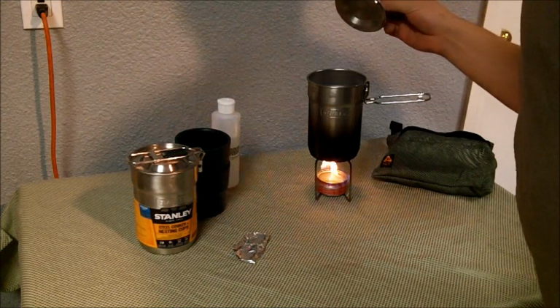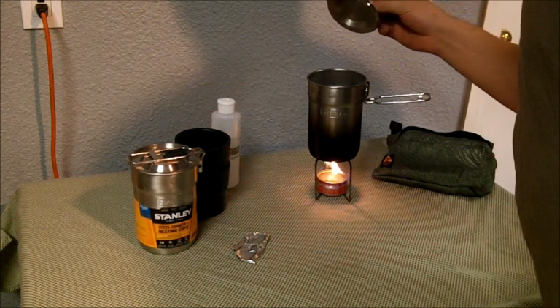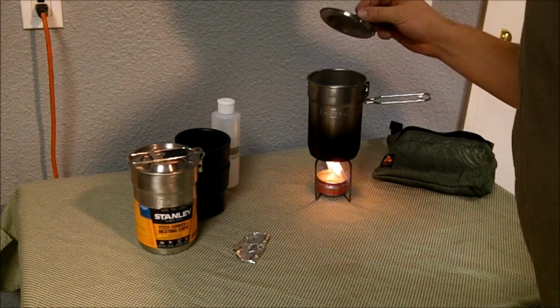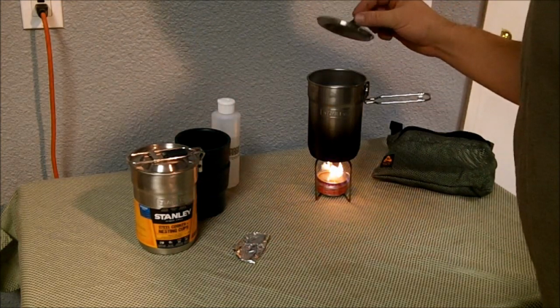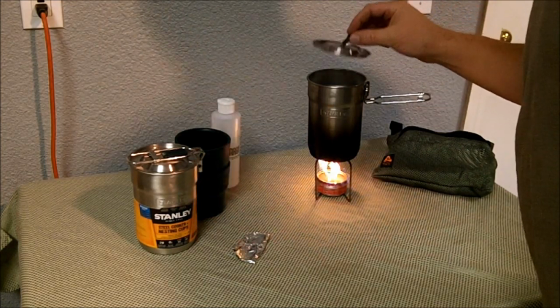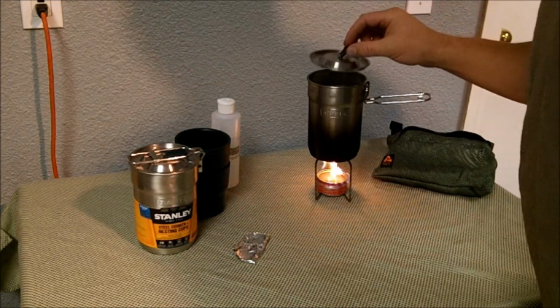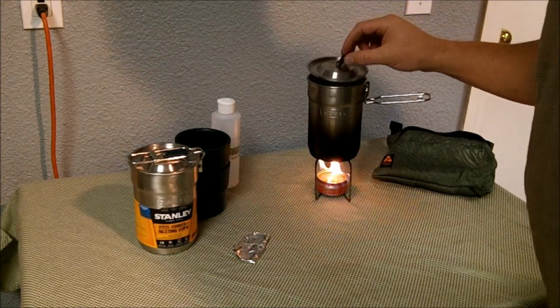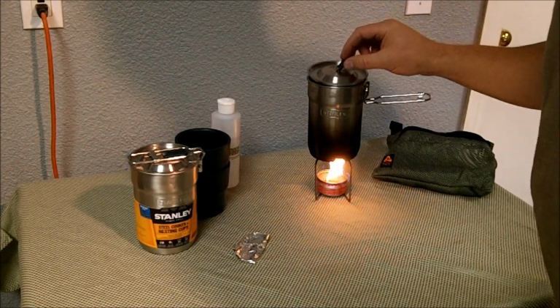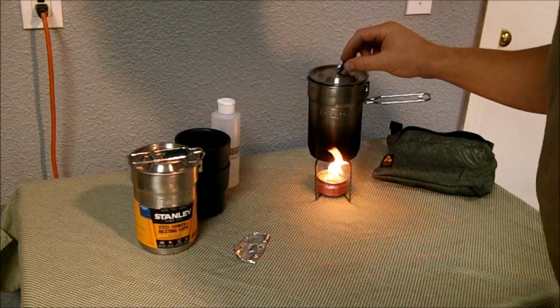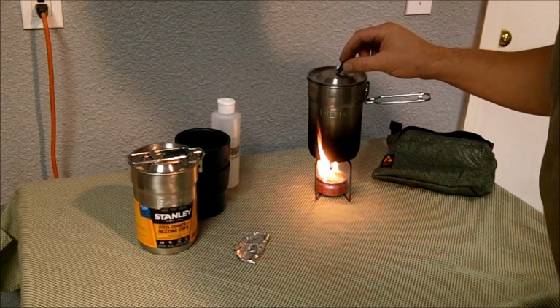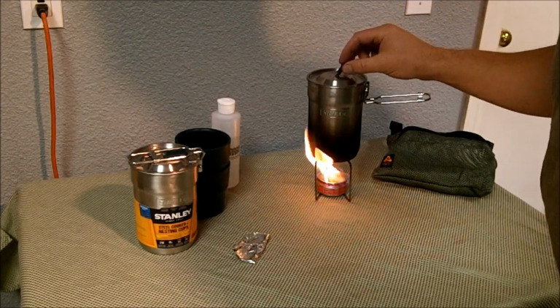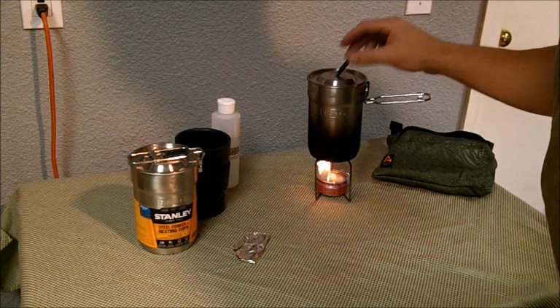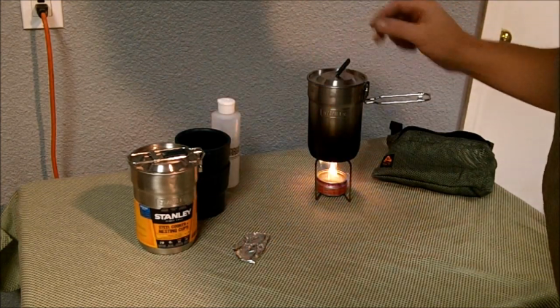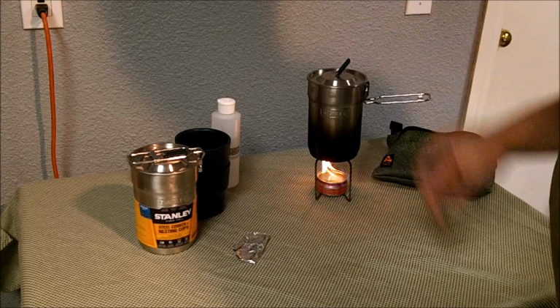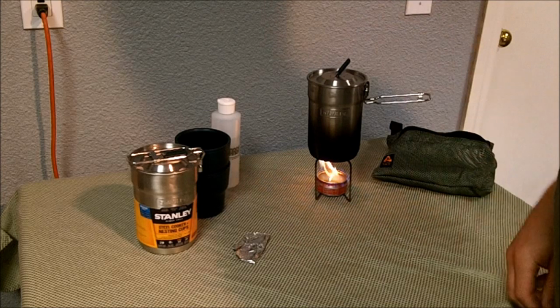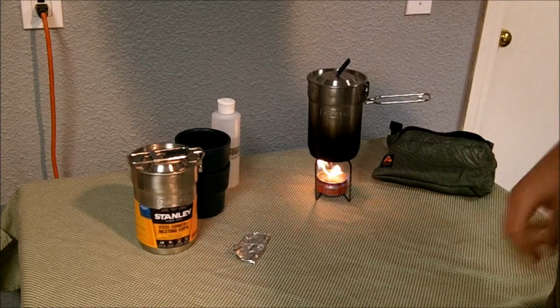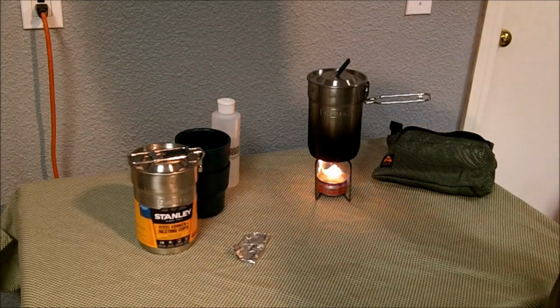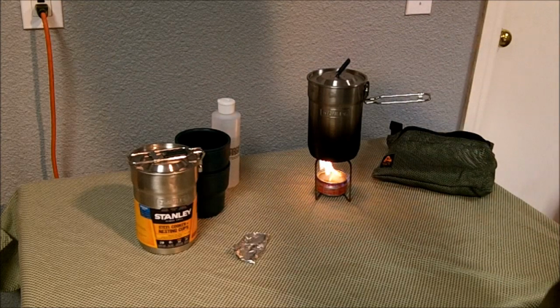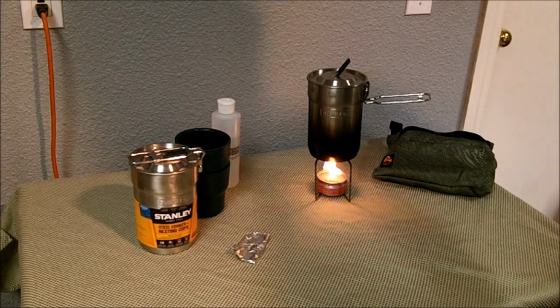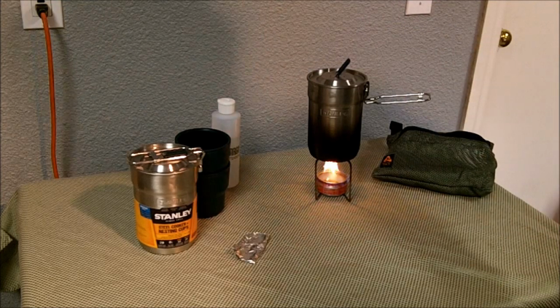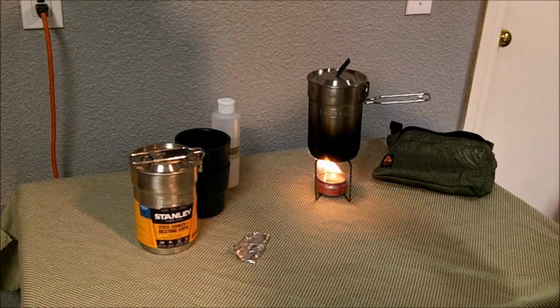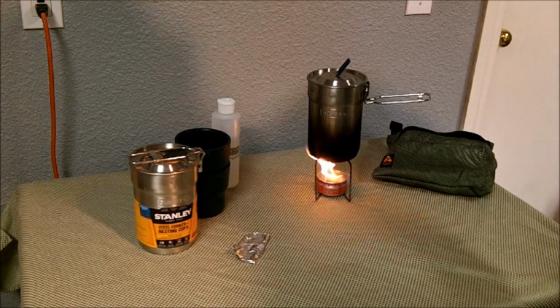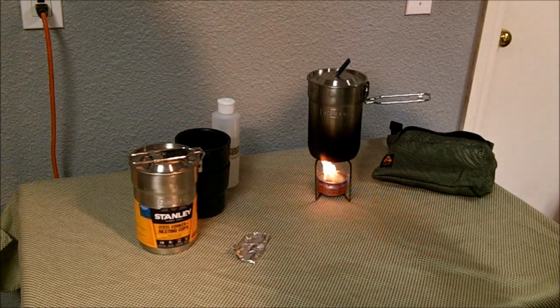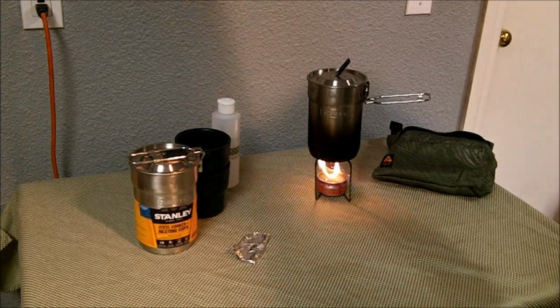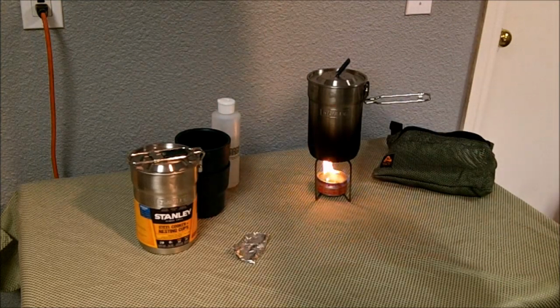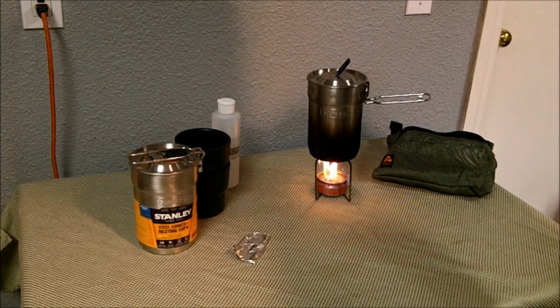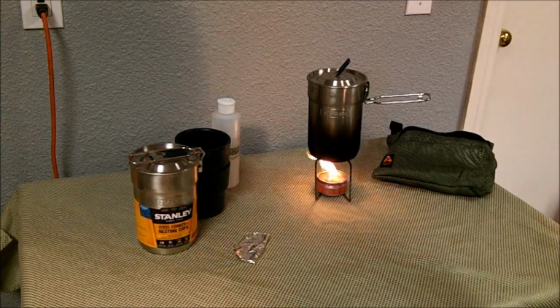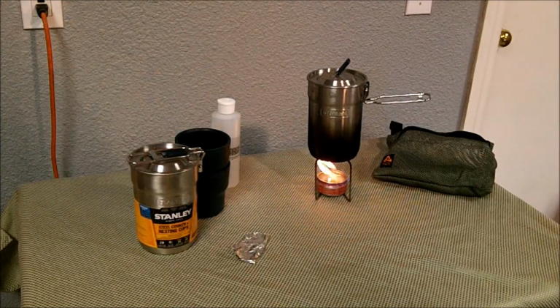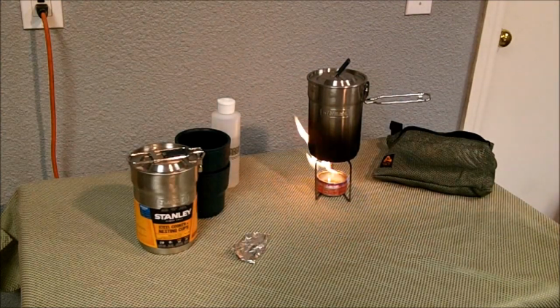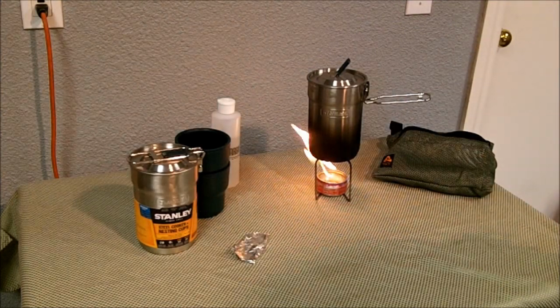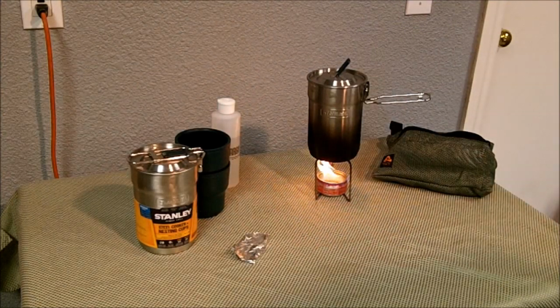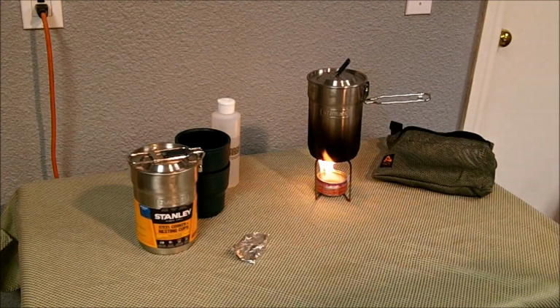Getting closer to boiling a little water here, make myself some coffee. Thanks for watching — this is Nomad 76.